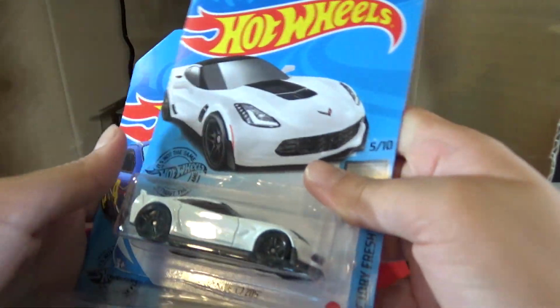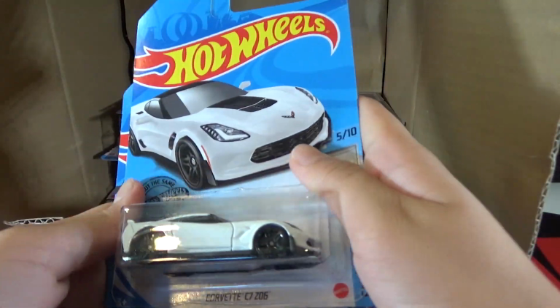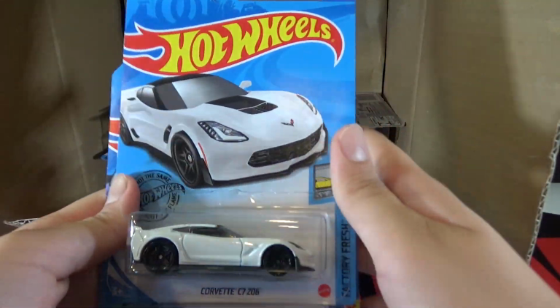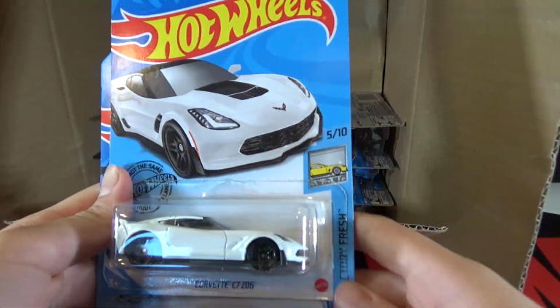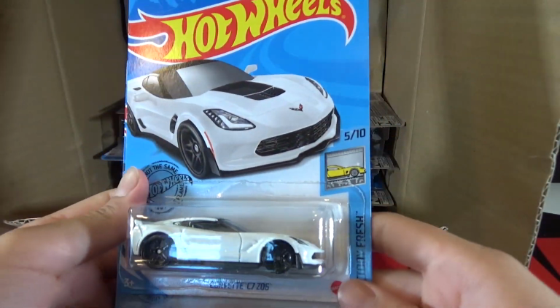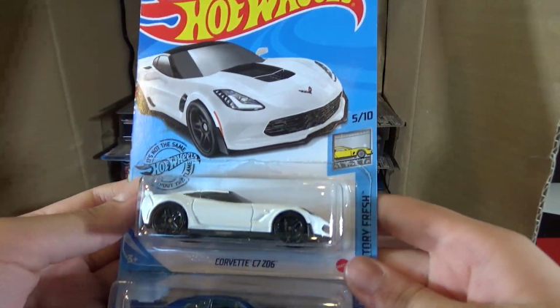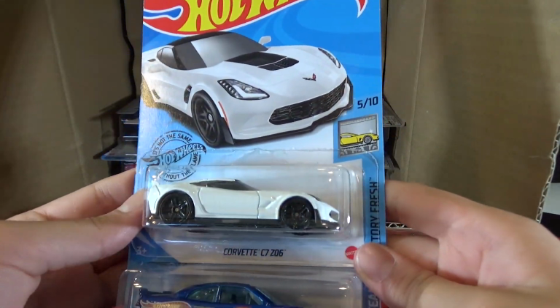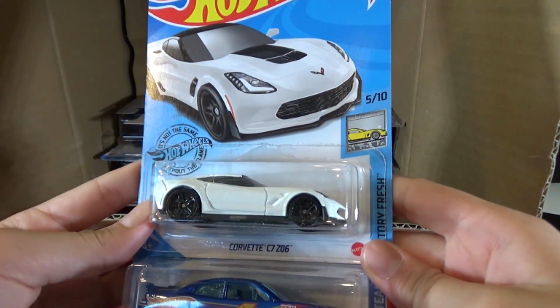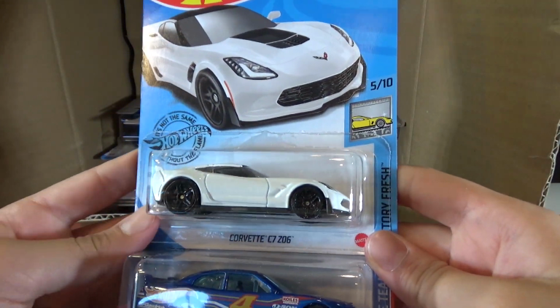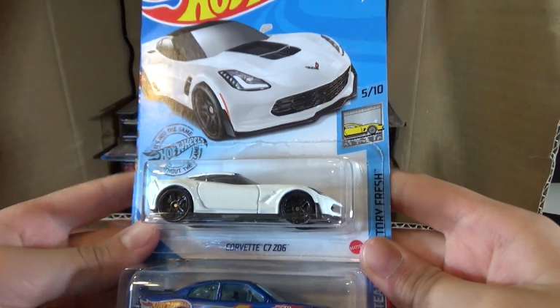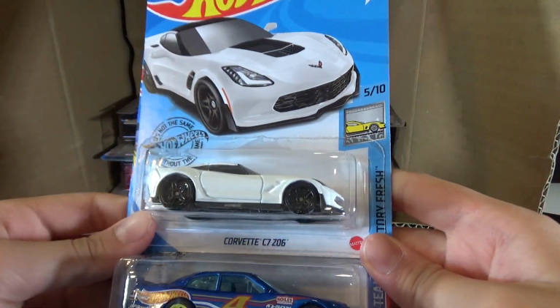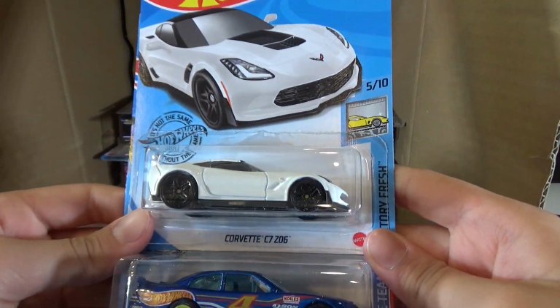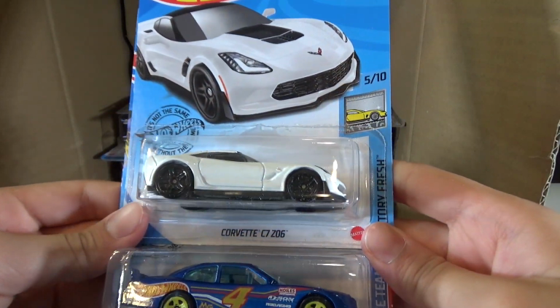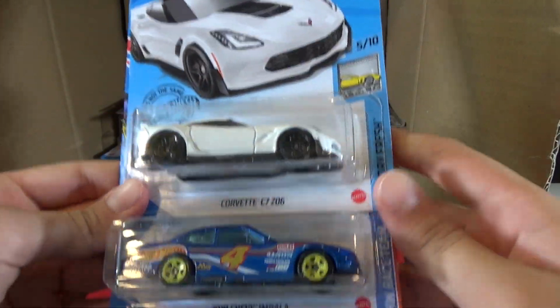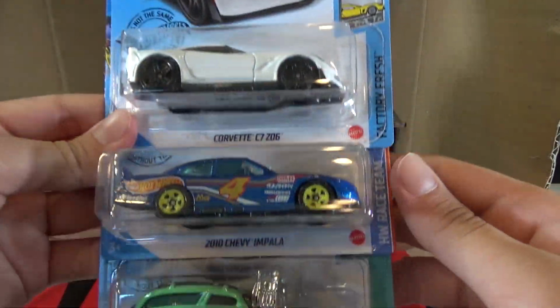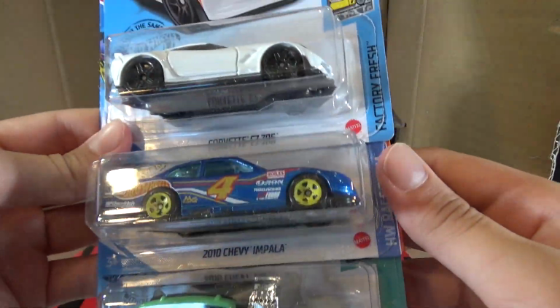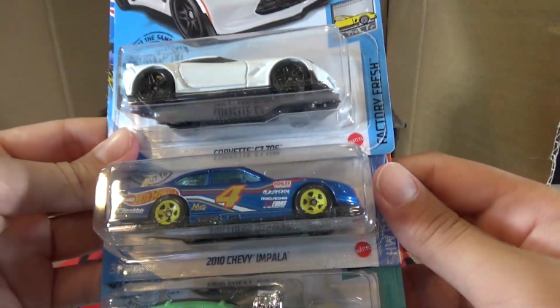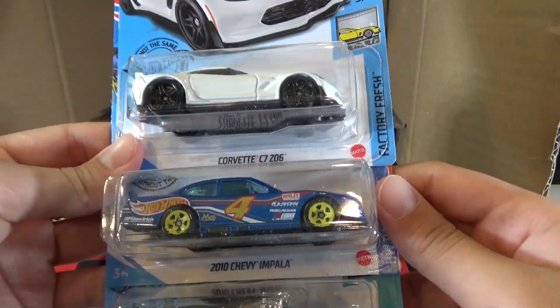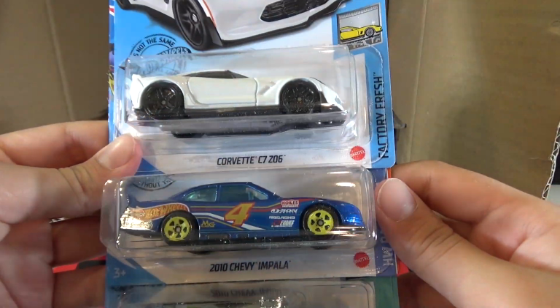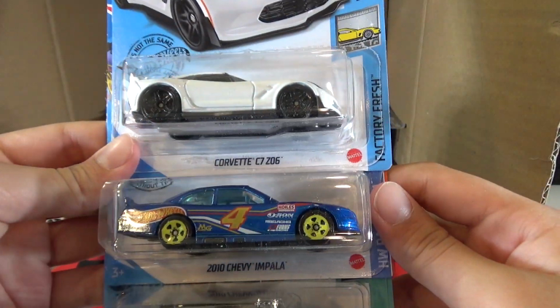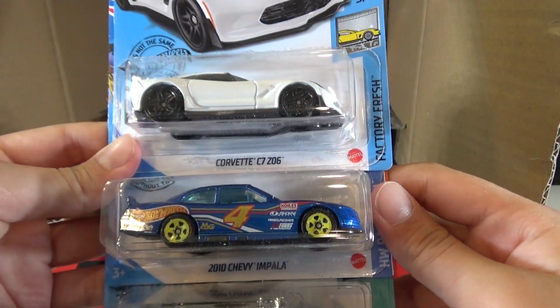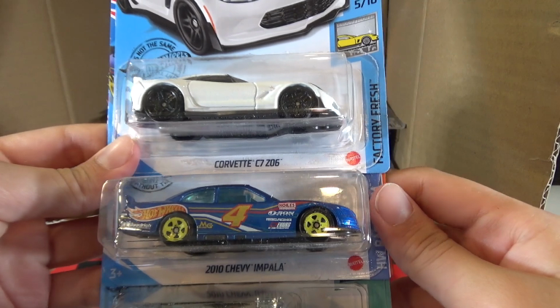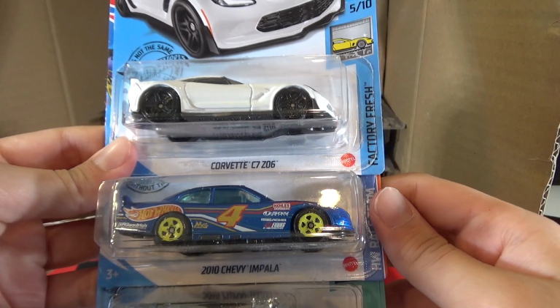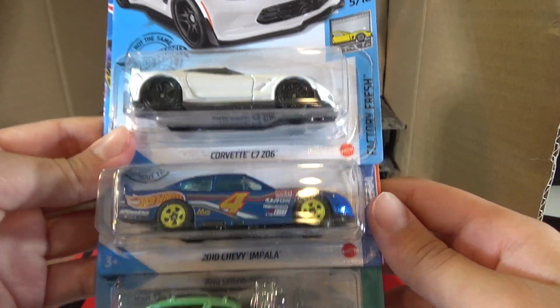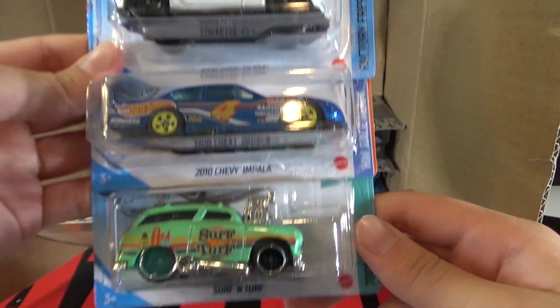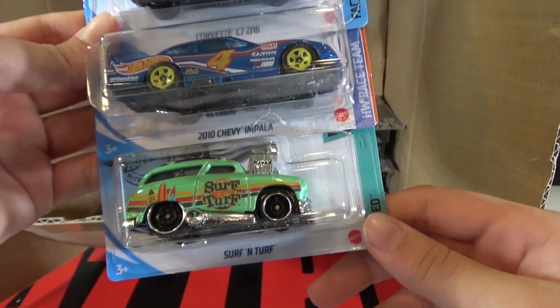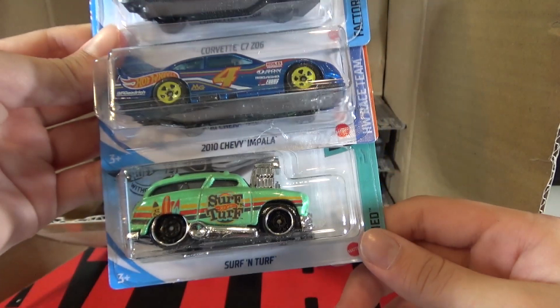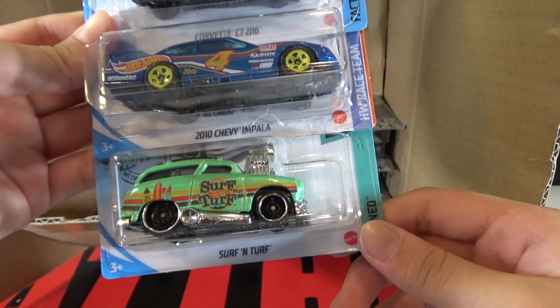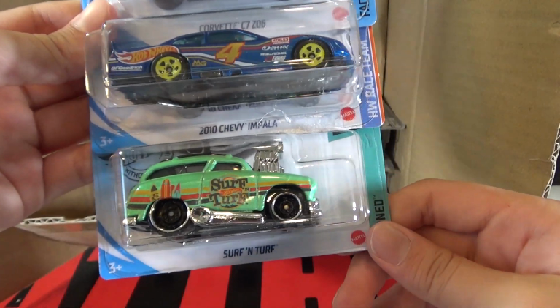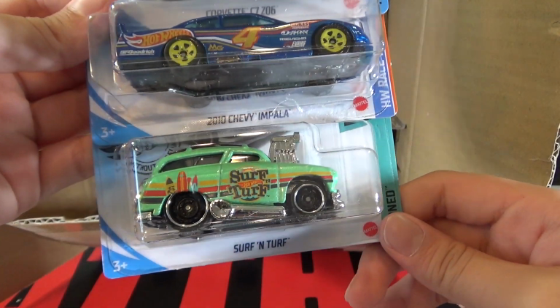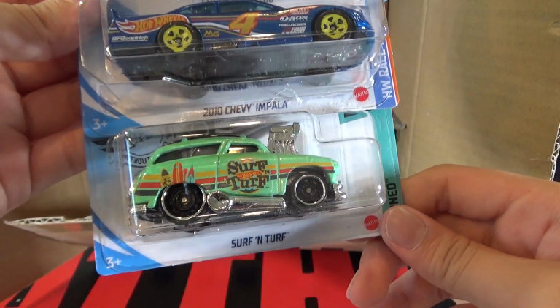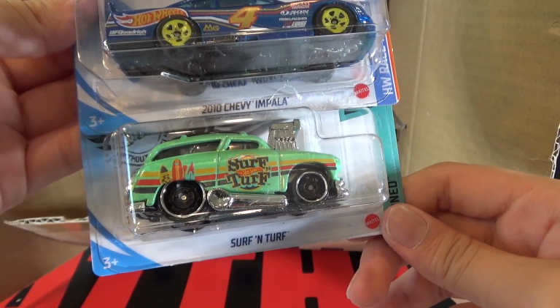Then we have the Corvette C7-Z06, the 2010 Chevy Impala, and the Surf and Turf.